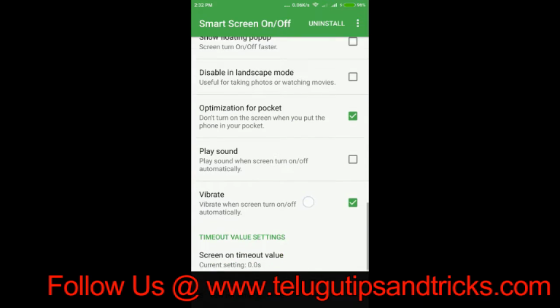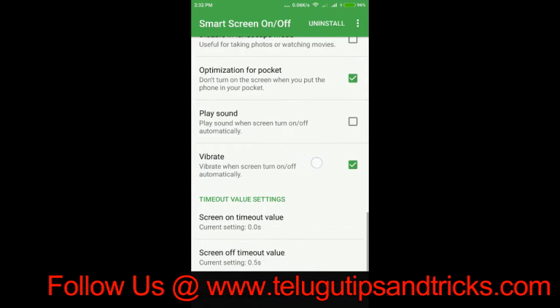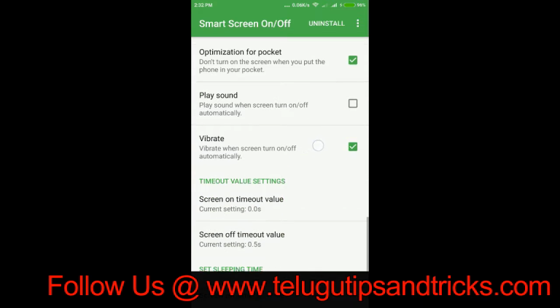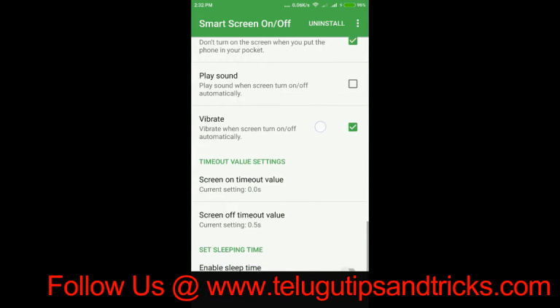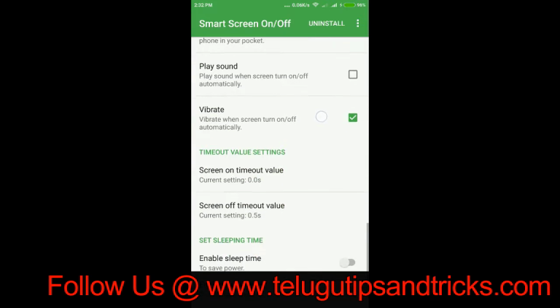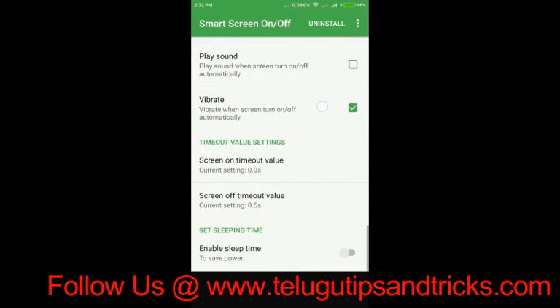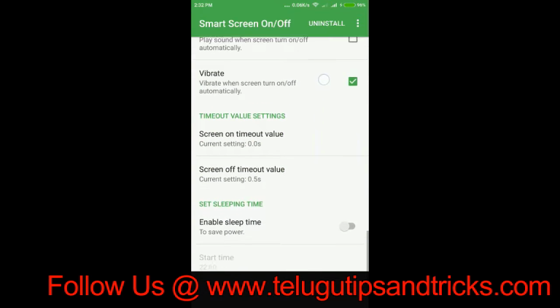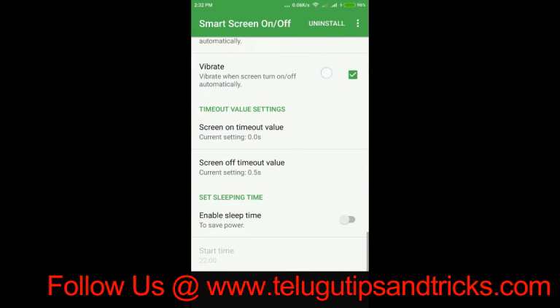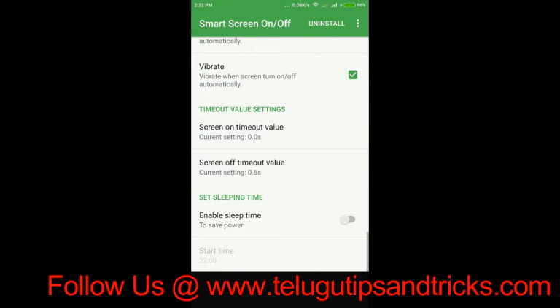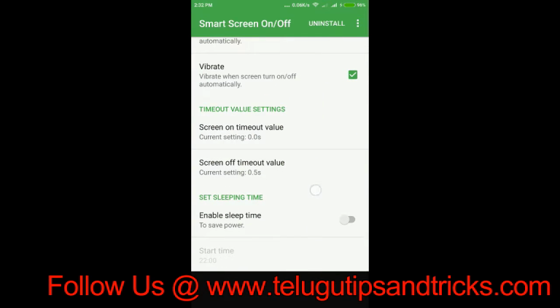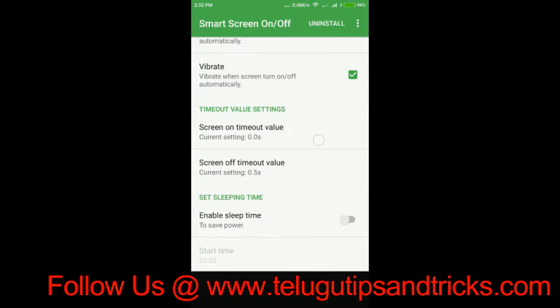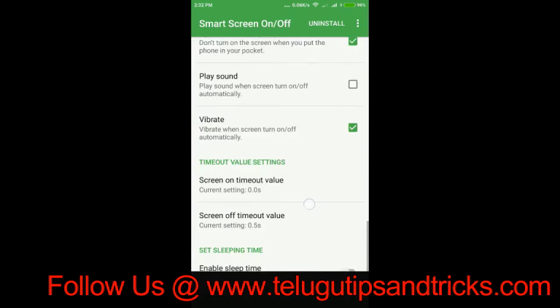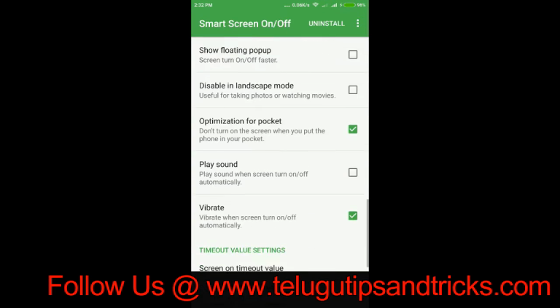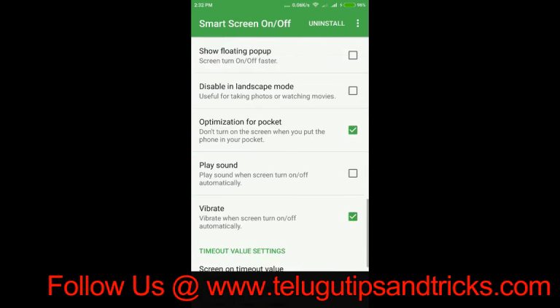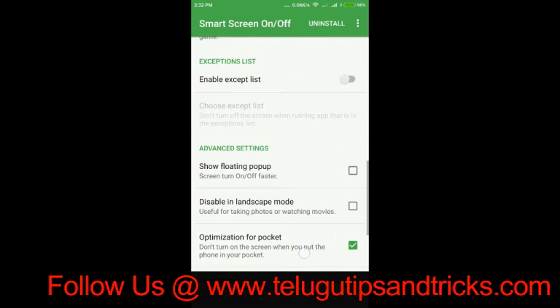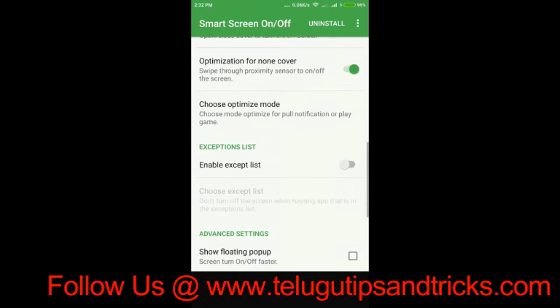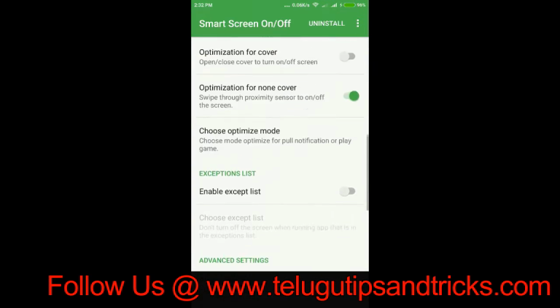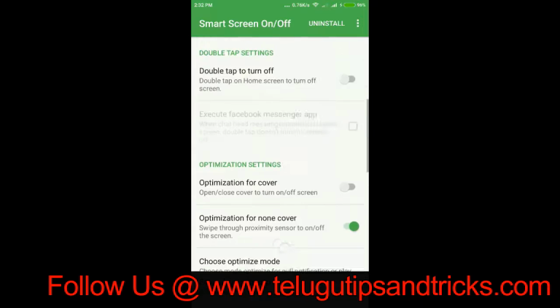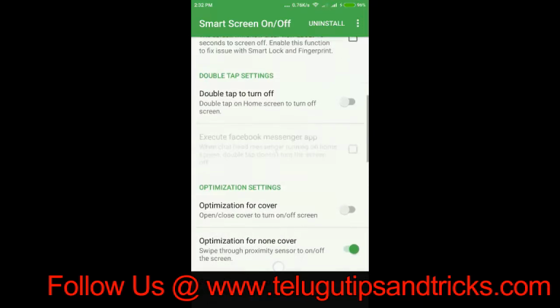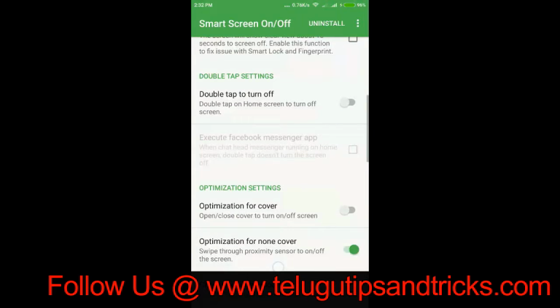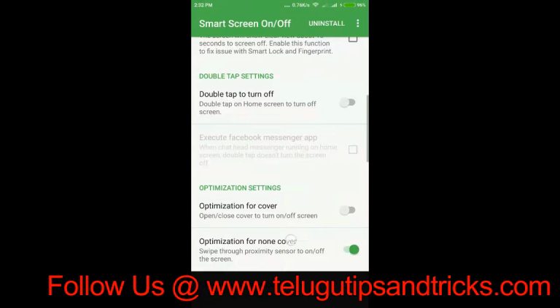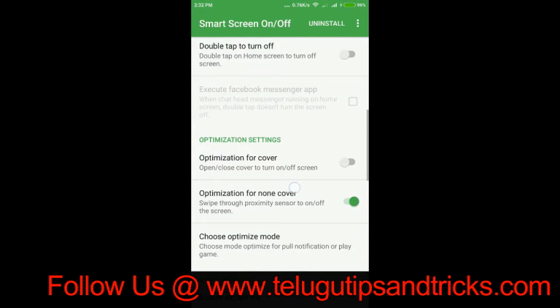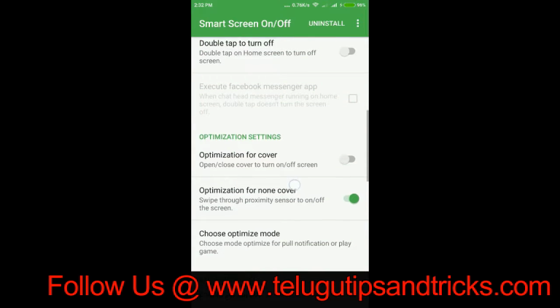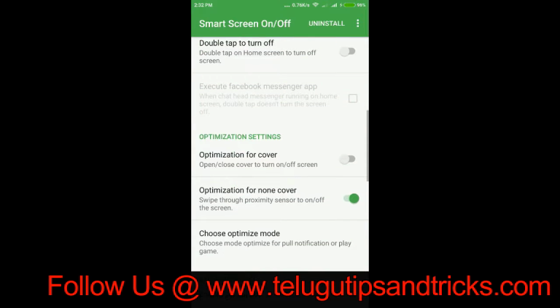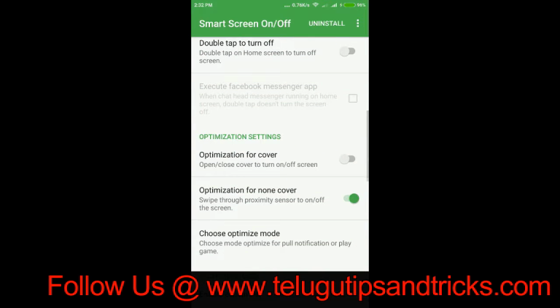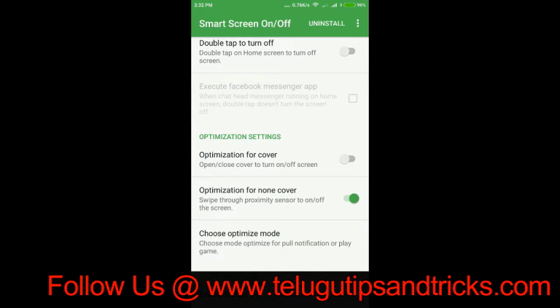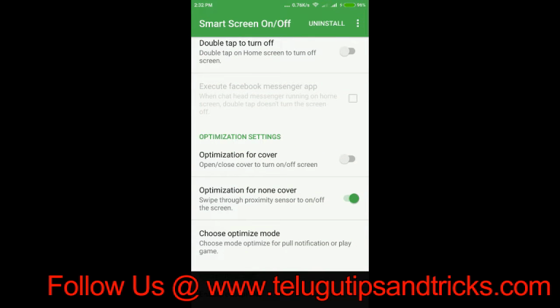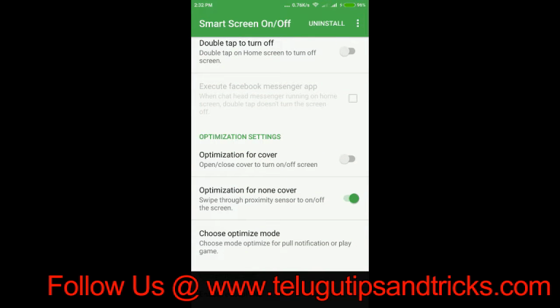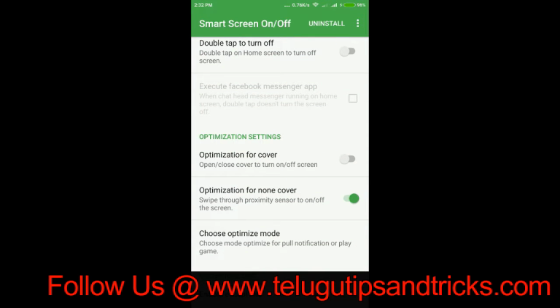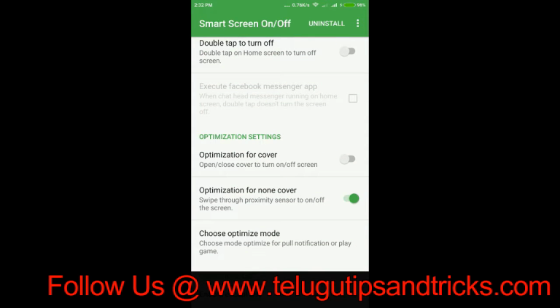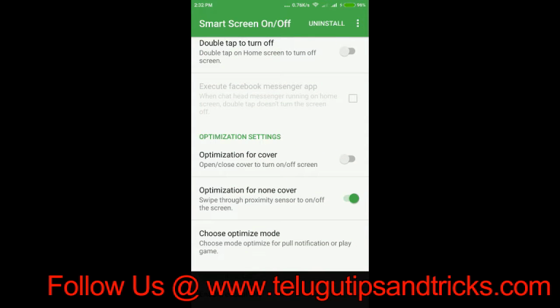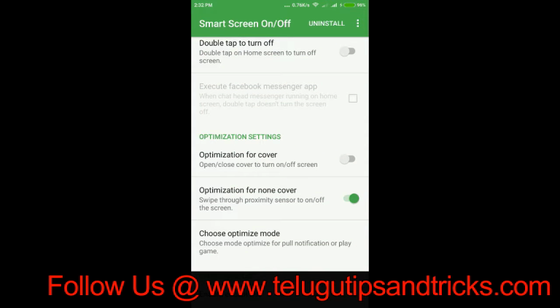We can configure the settings. I am going to set the sound, the vibration, the sound and the vibration.